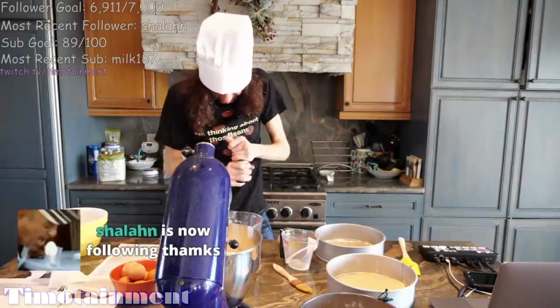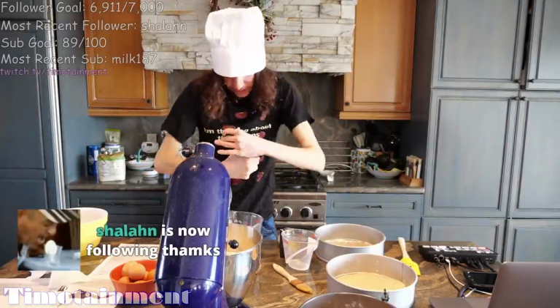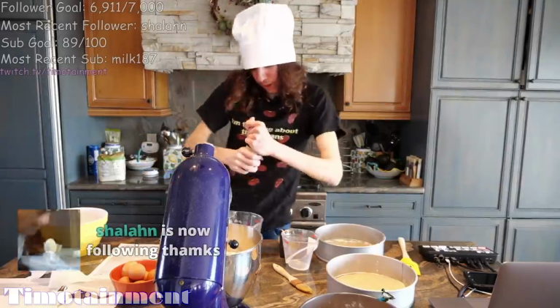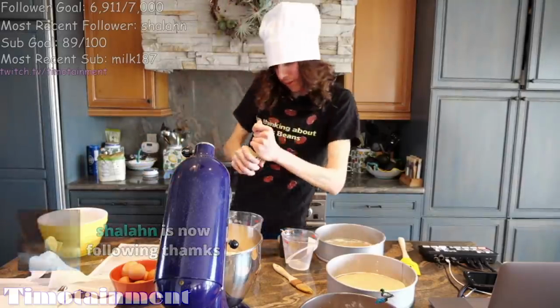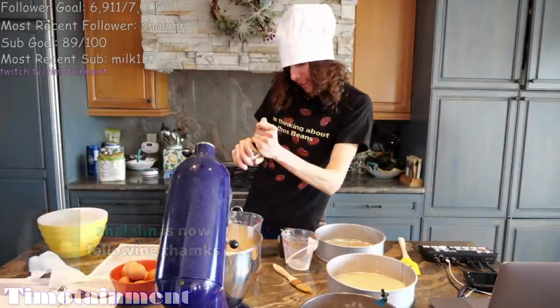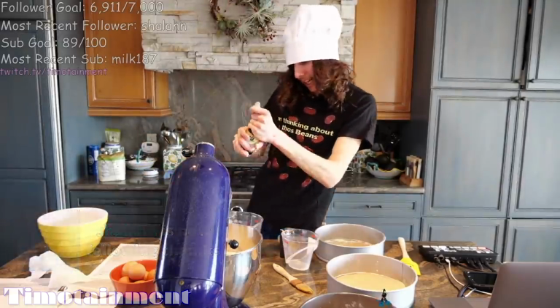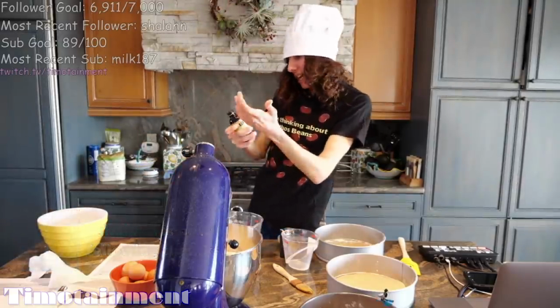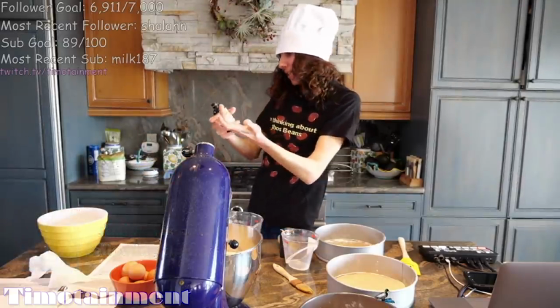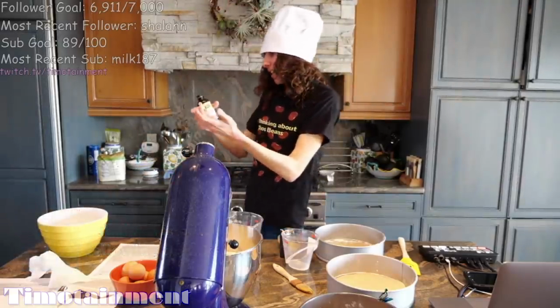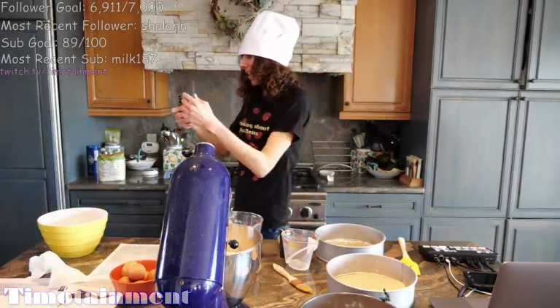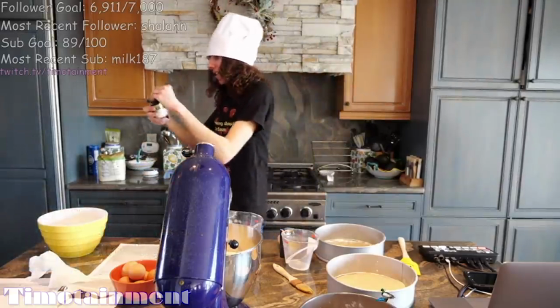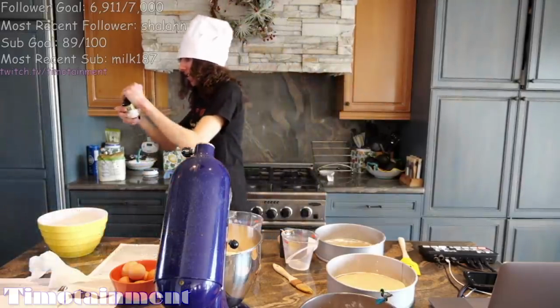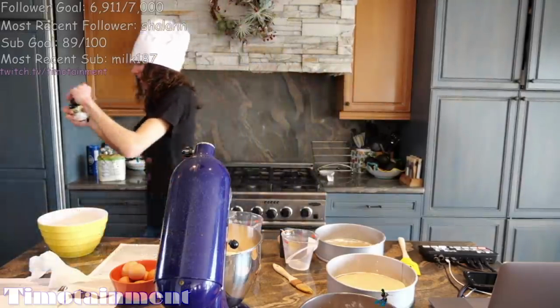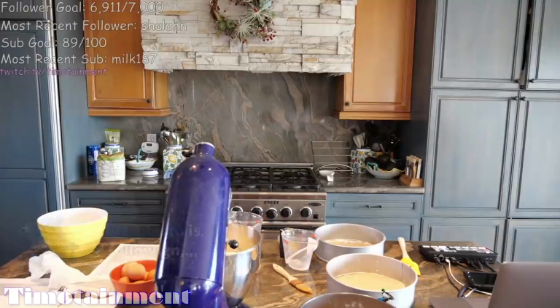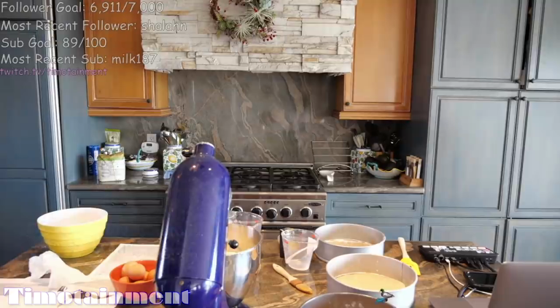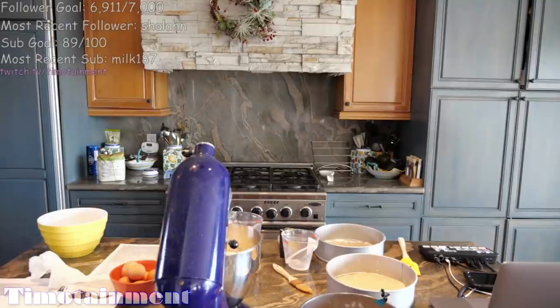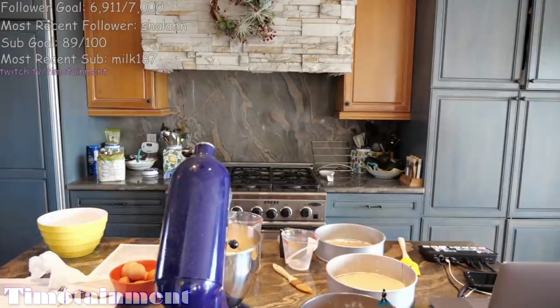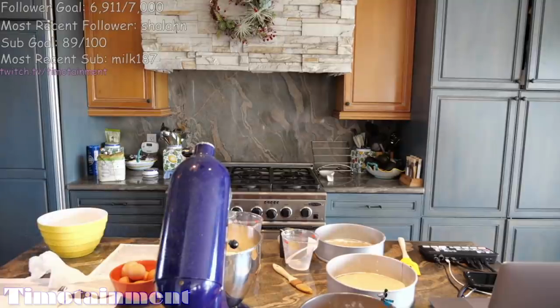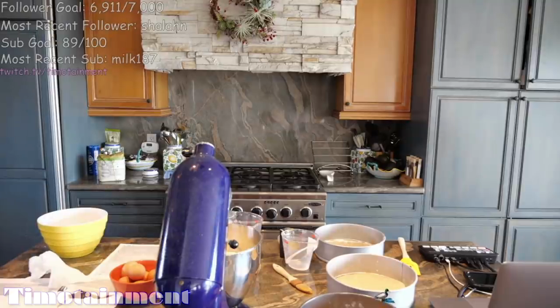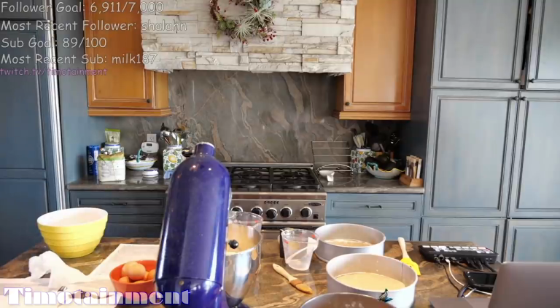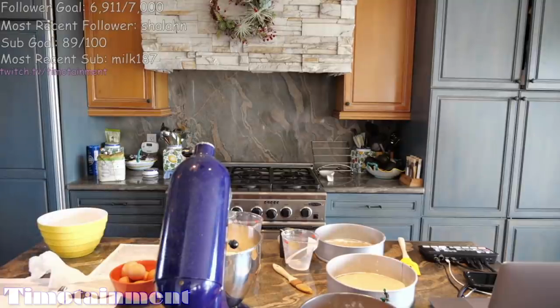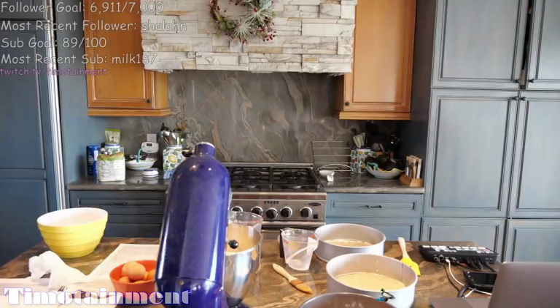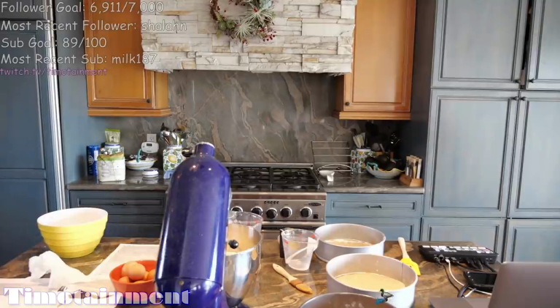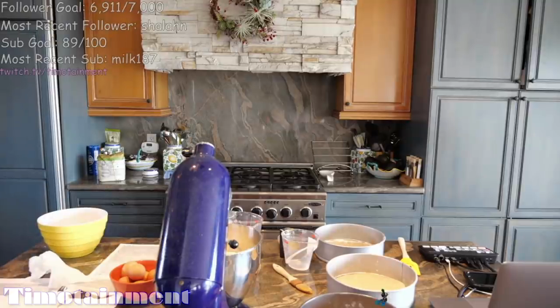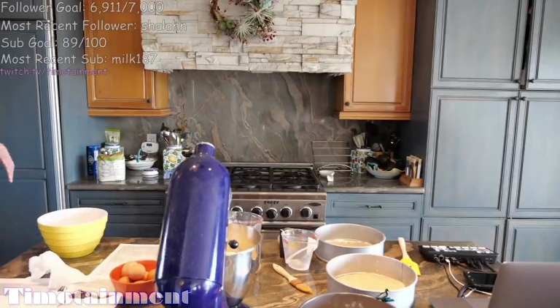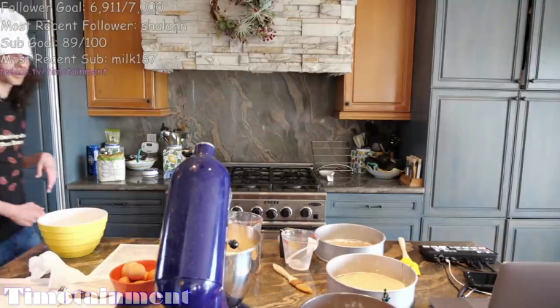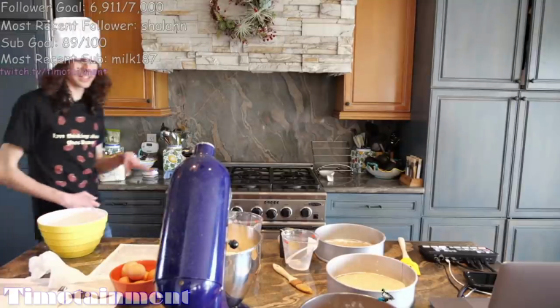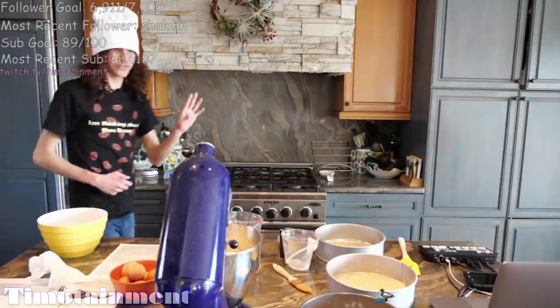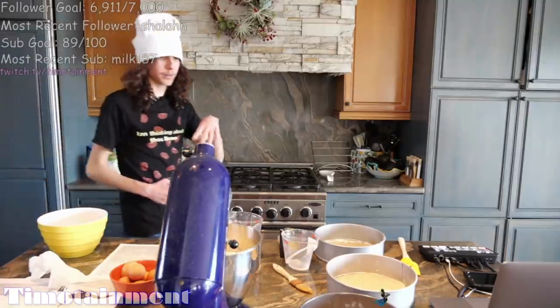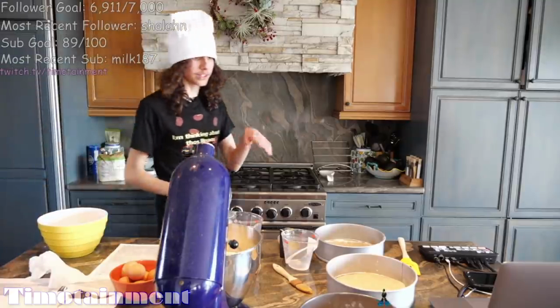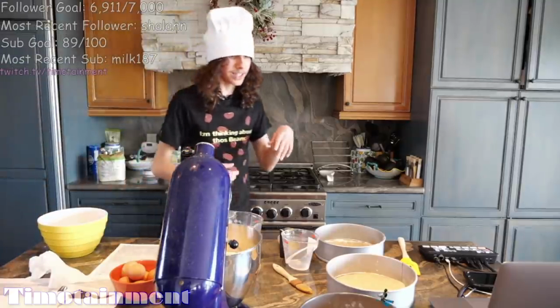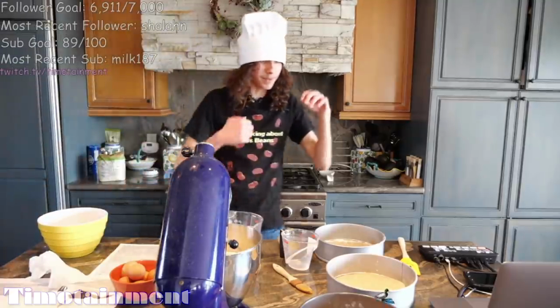It's so slippery. I can't even get a grip on it. Maybe we just won't use vanilla extract. Can't open it. It's fine. We'll just skip it.